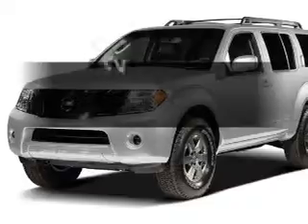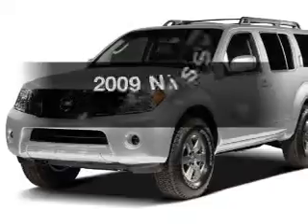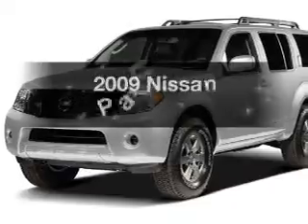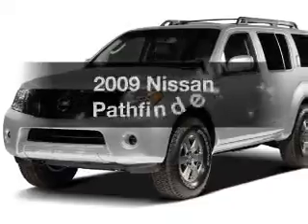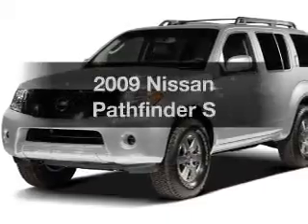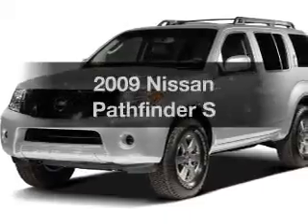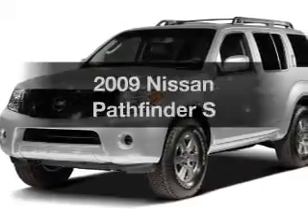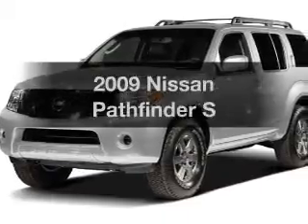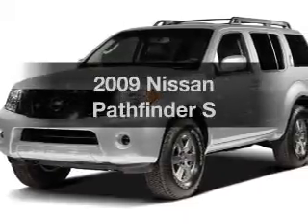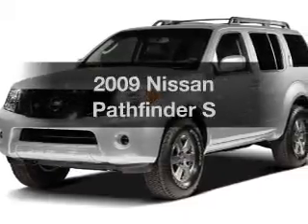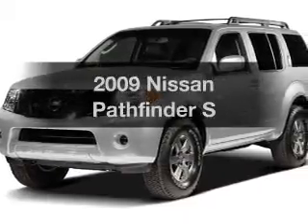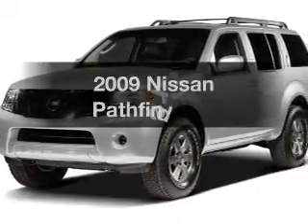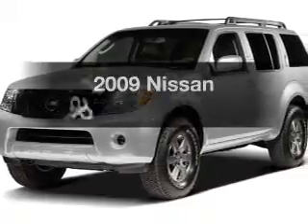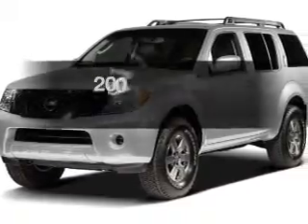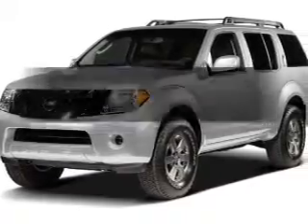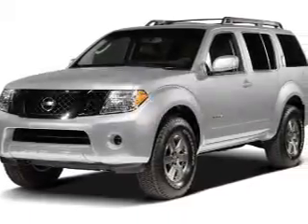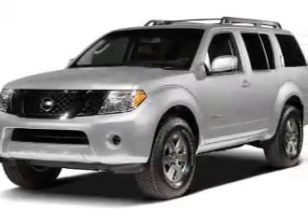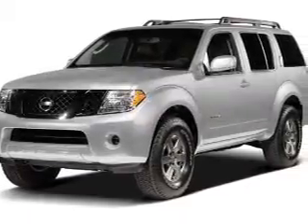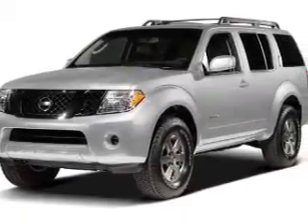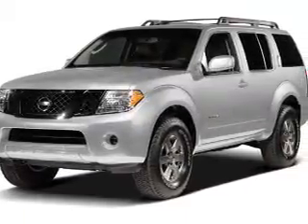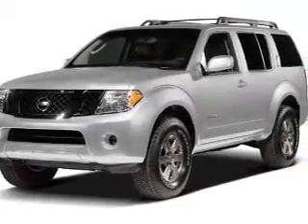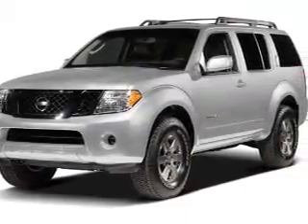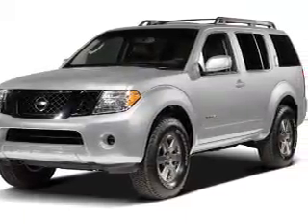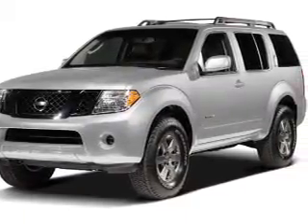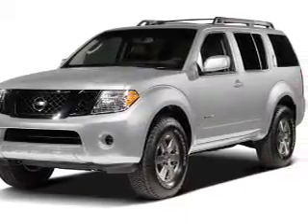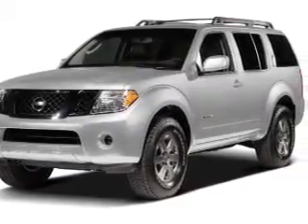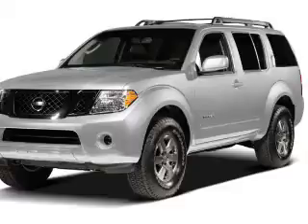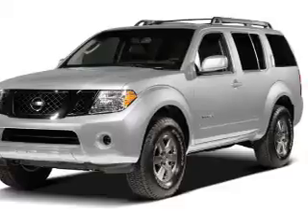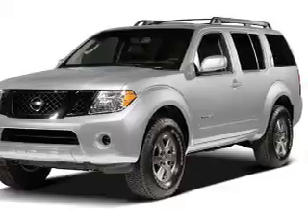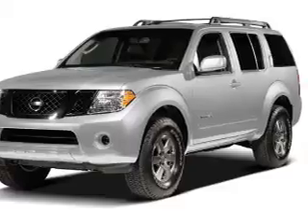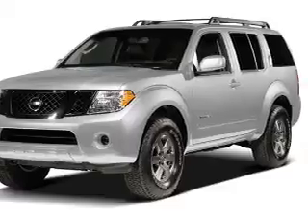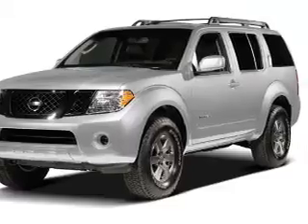Introducing the 2009 Nissan Pathfinder. Everything you need under one roof with this great vehicle.